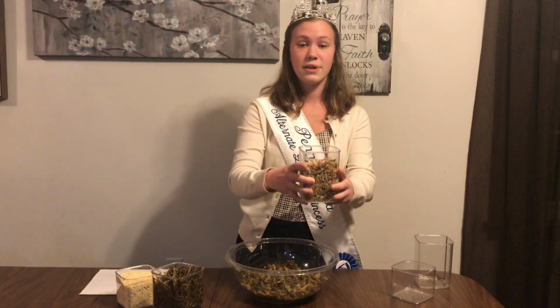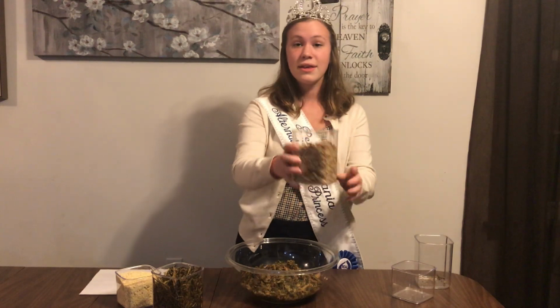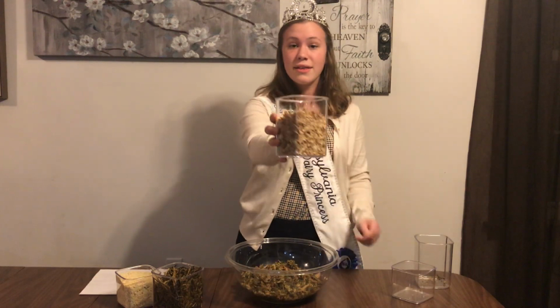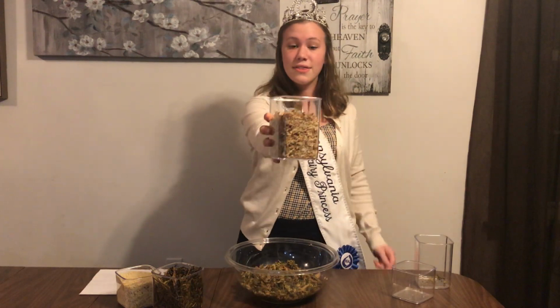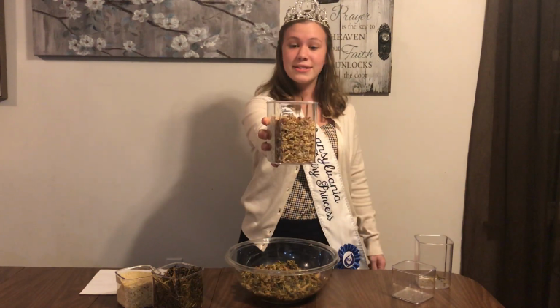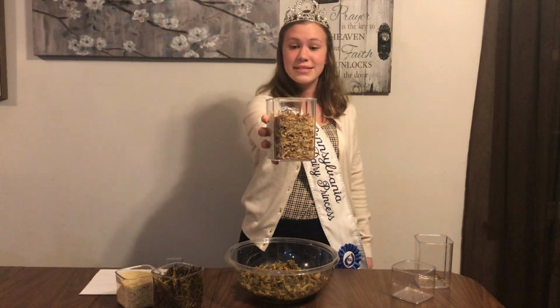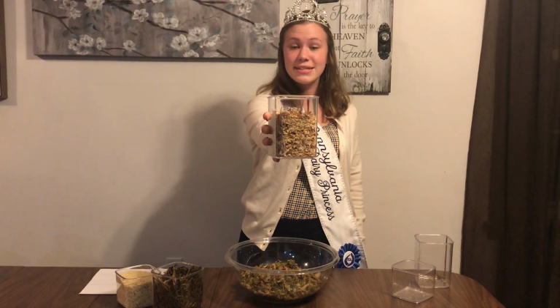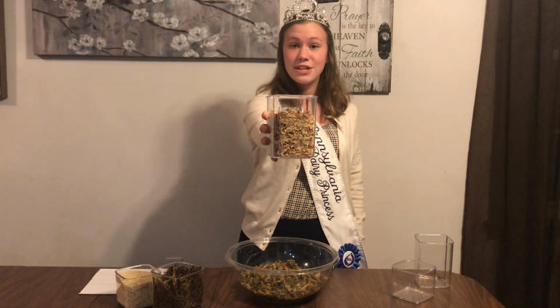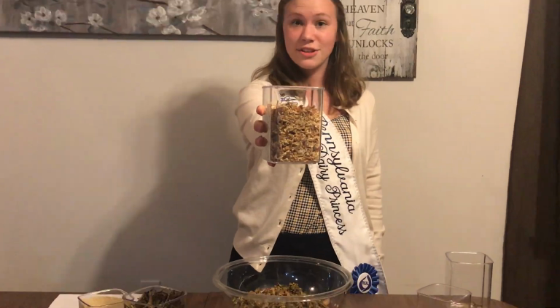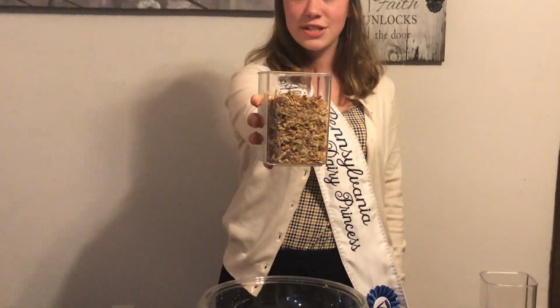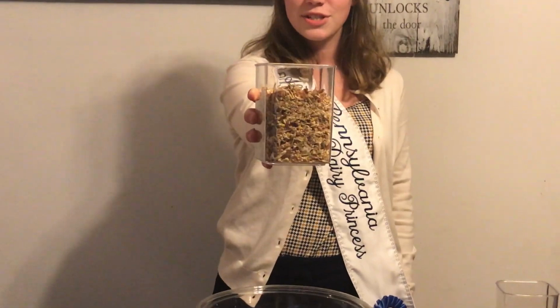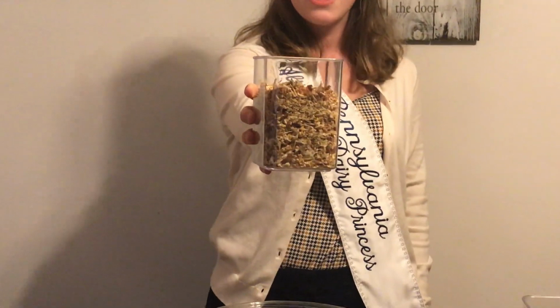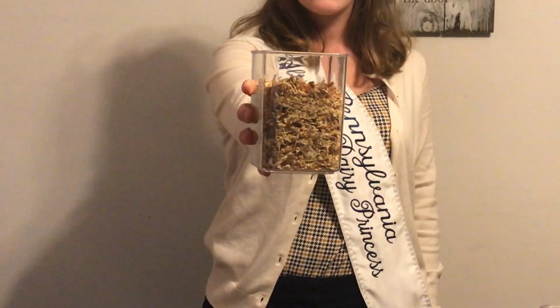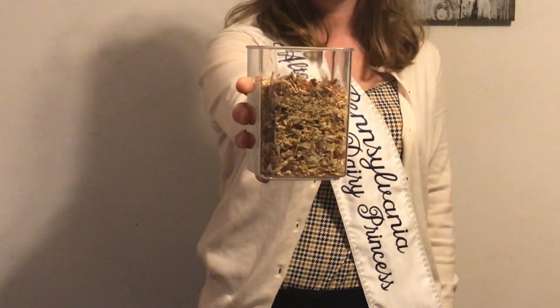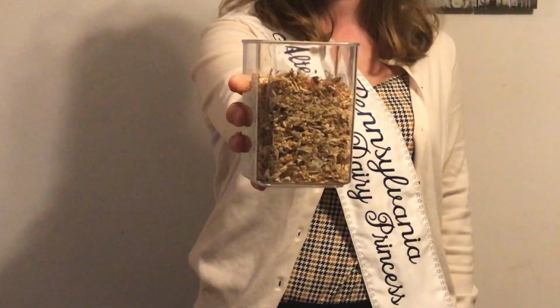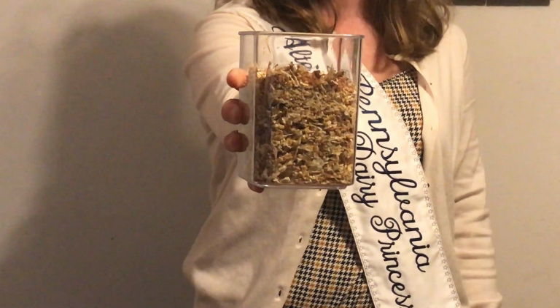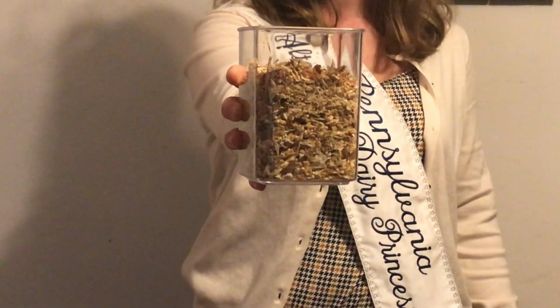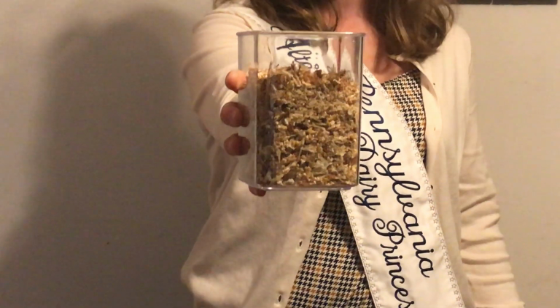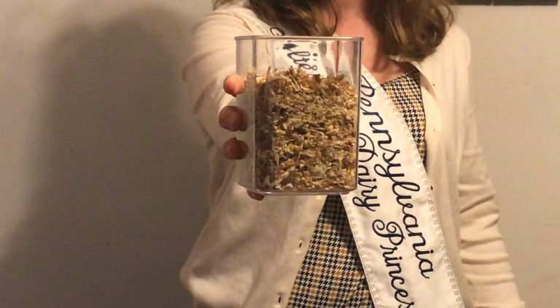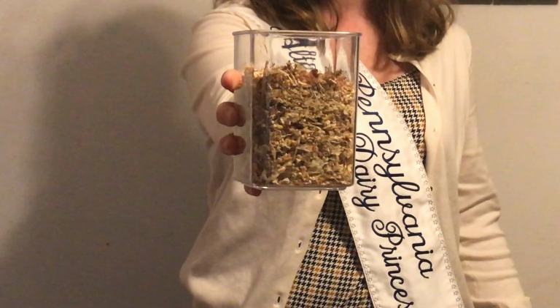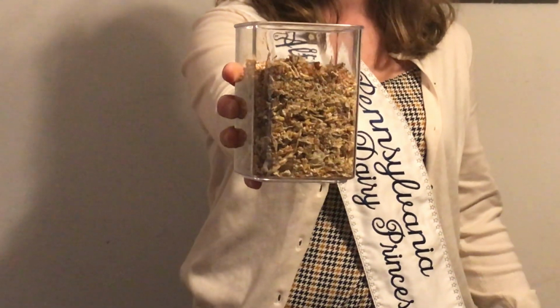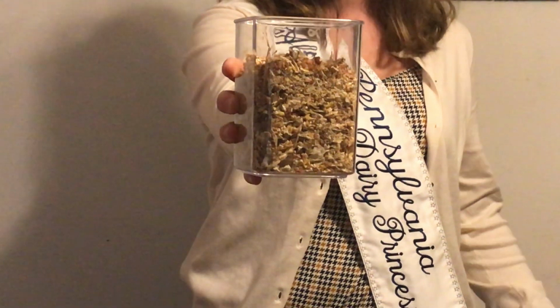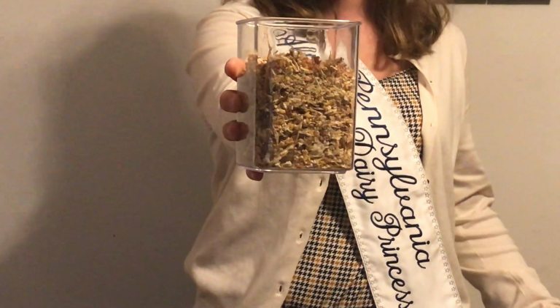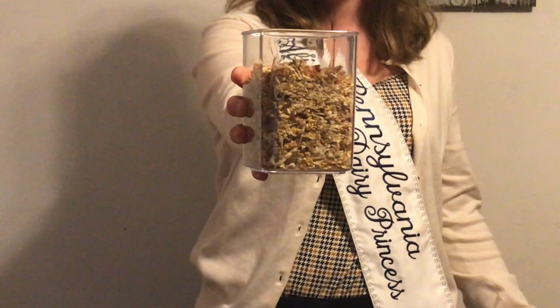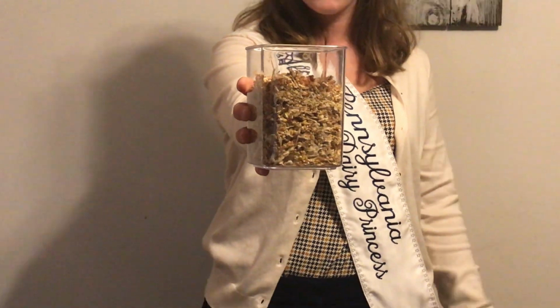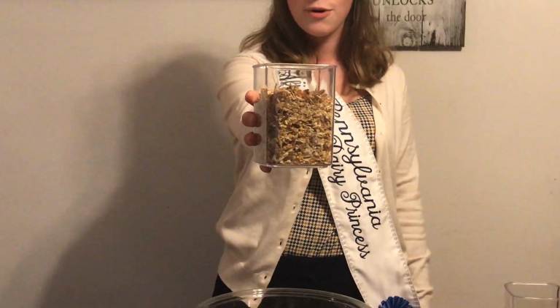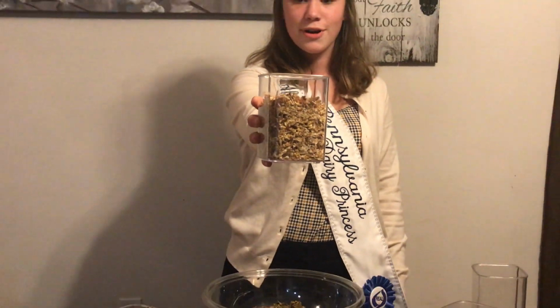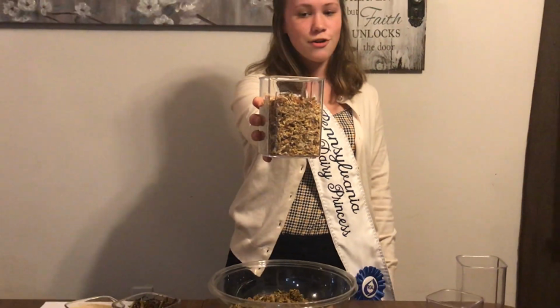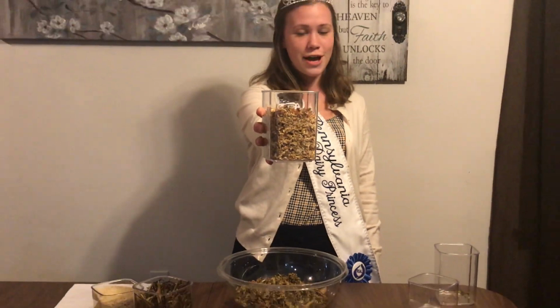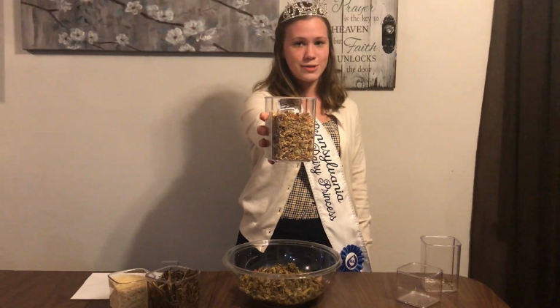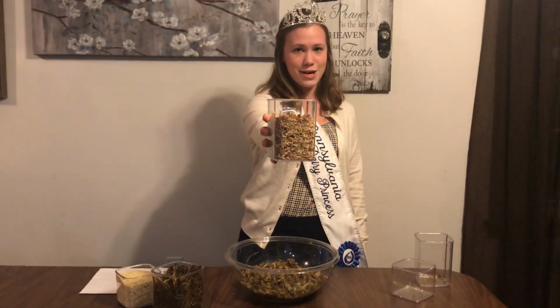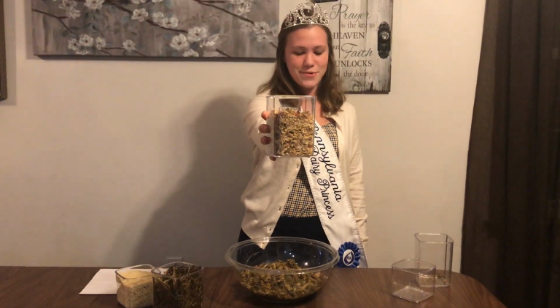This is earlage. It's an entire ear of corn ground up.